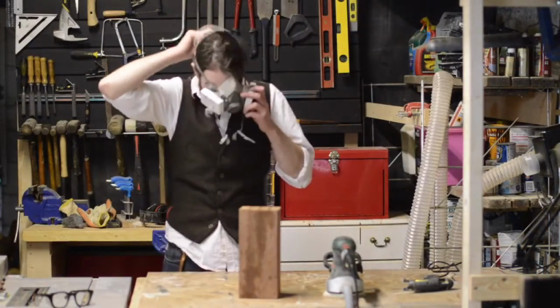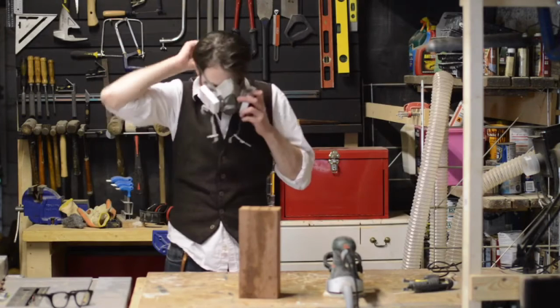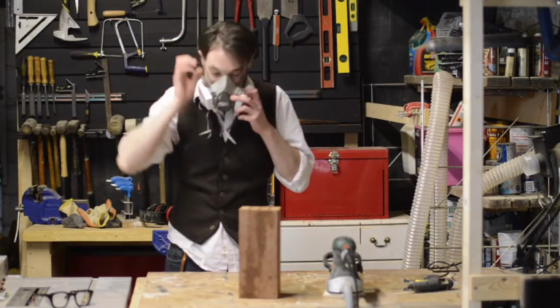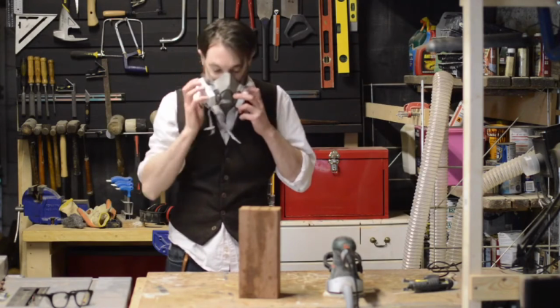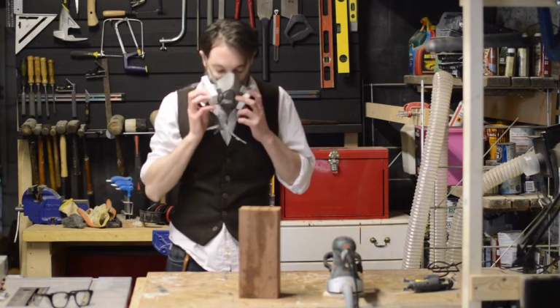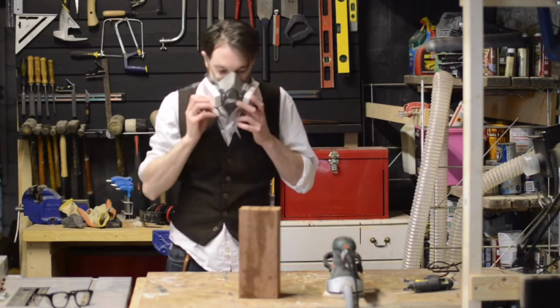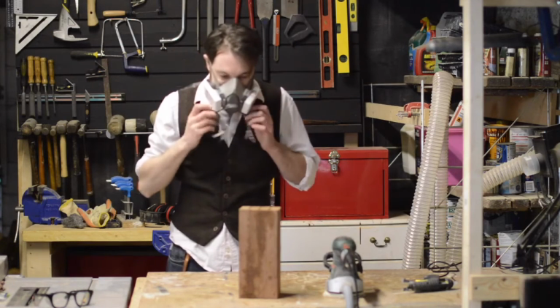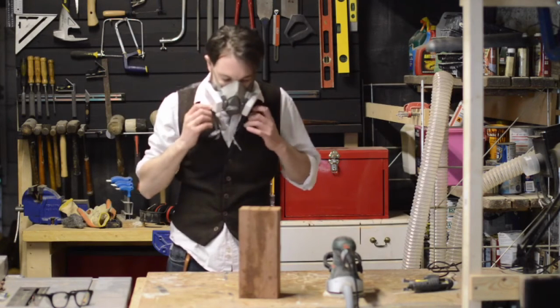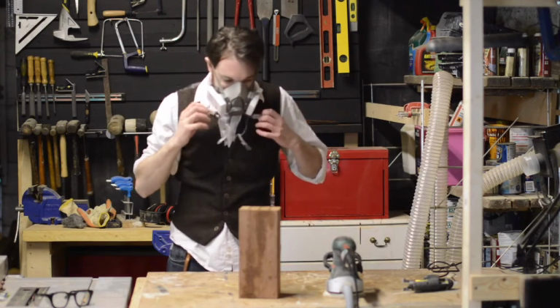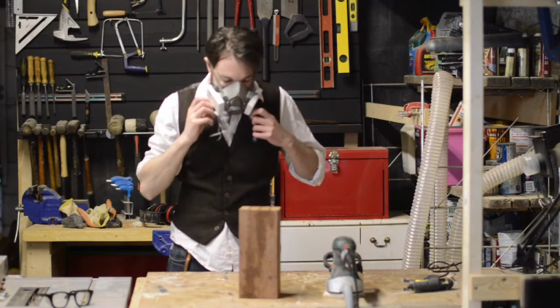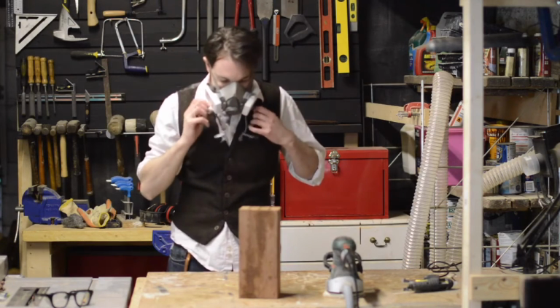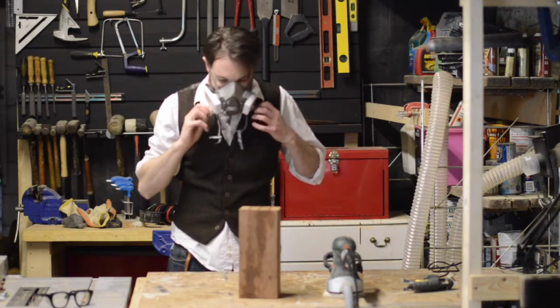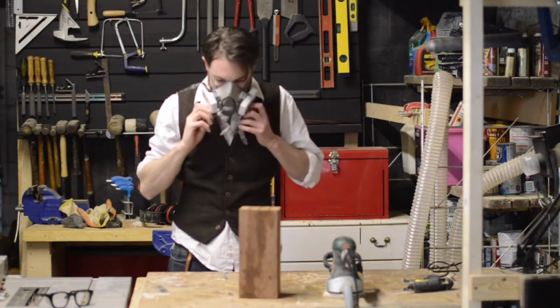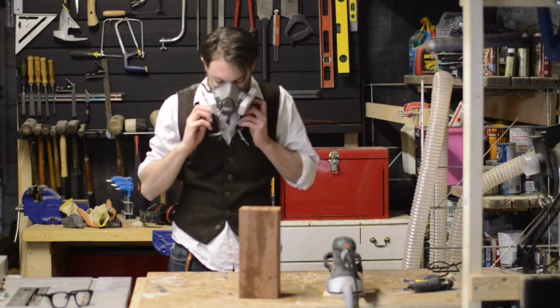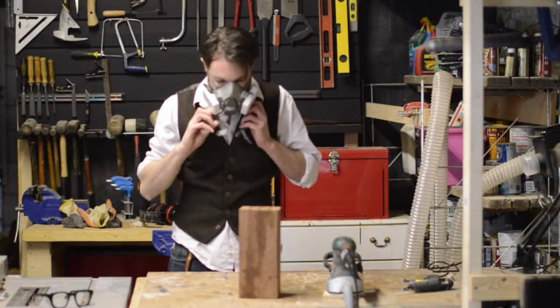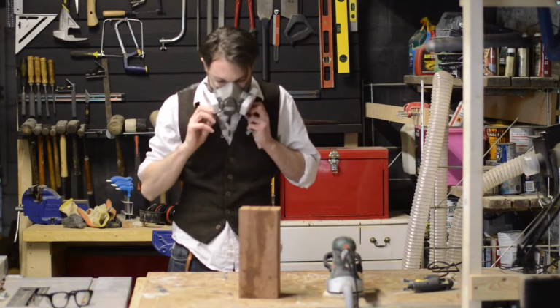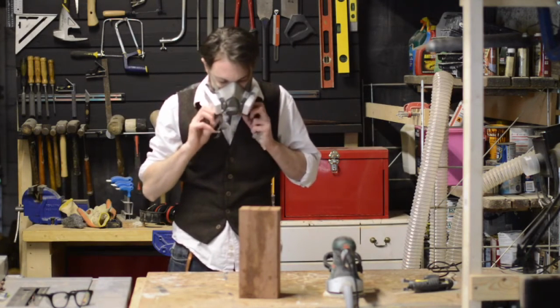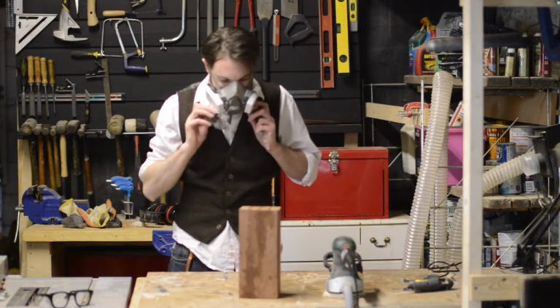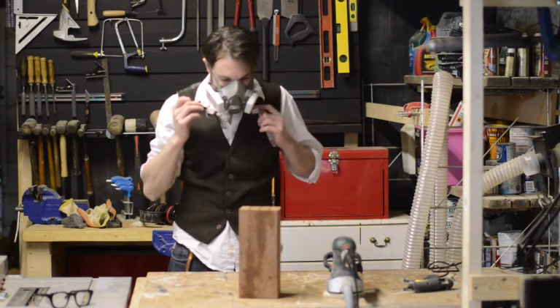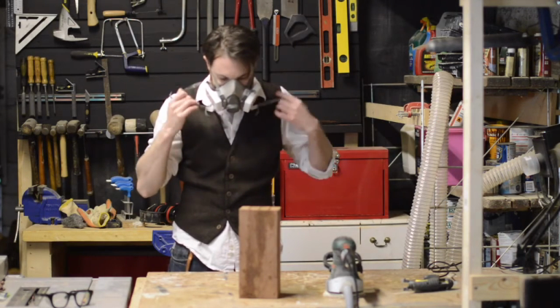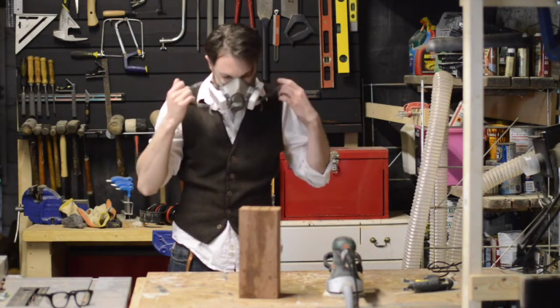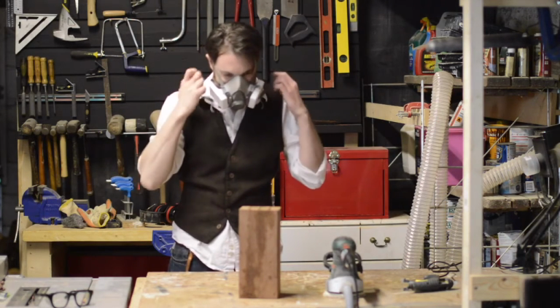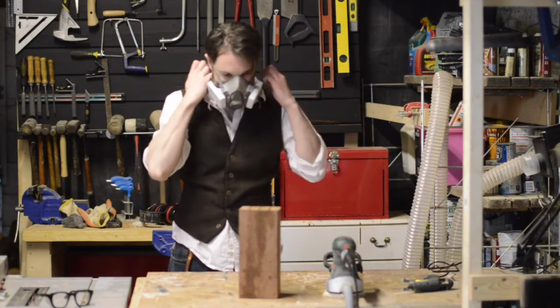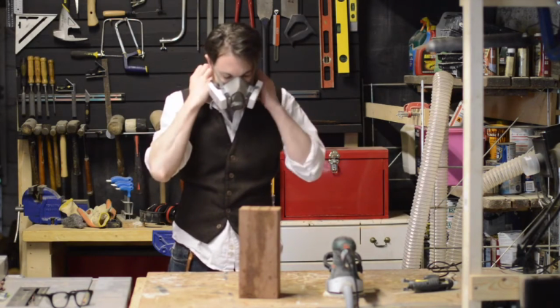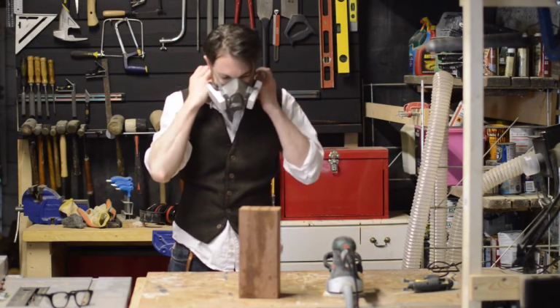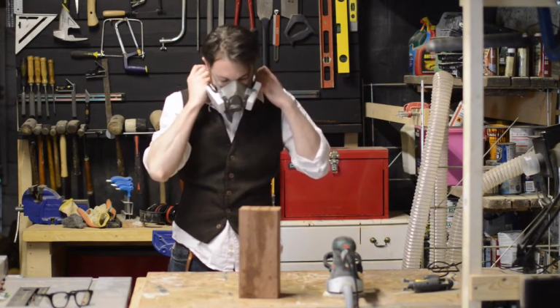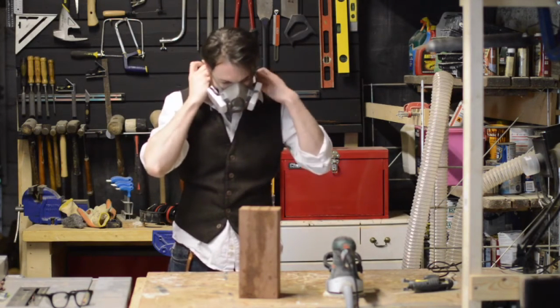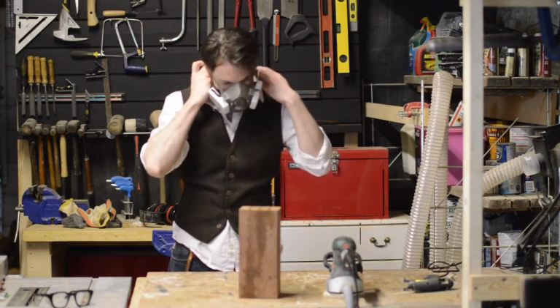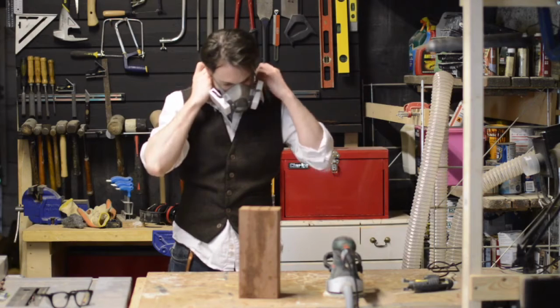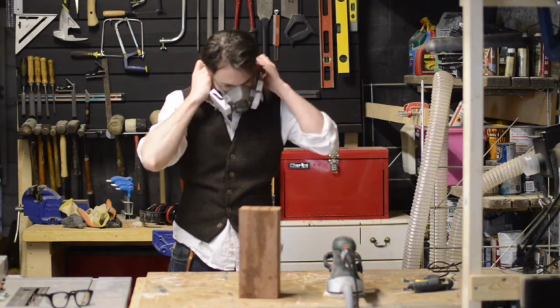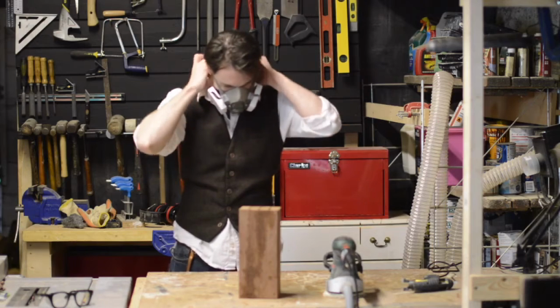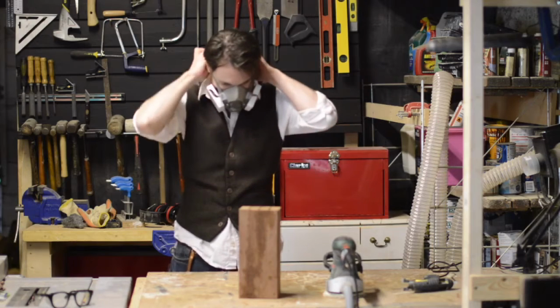Safety gear on, let's give the whole thing a sand. I'm going to start with 80 grit, and then move to 120.